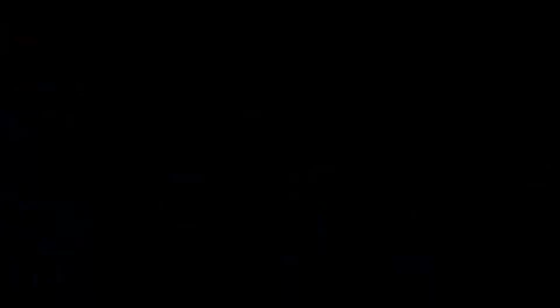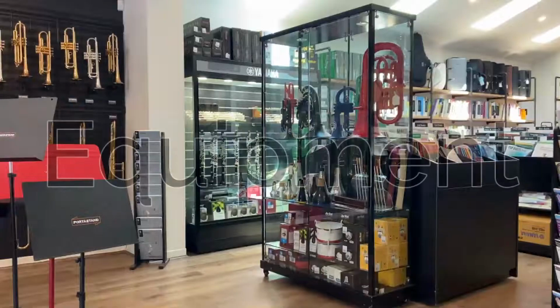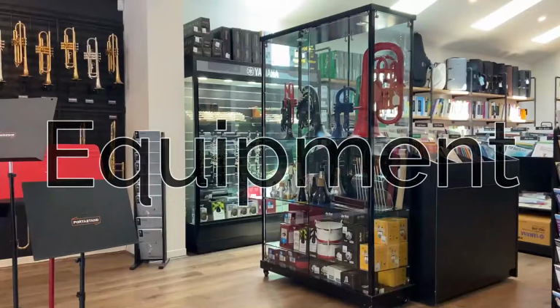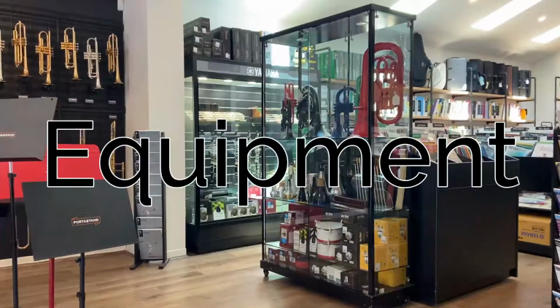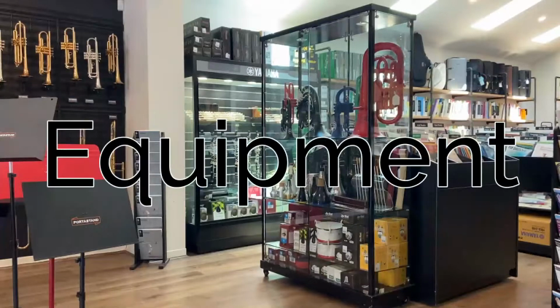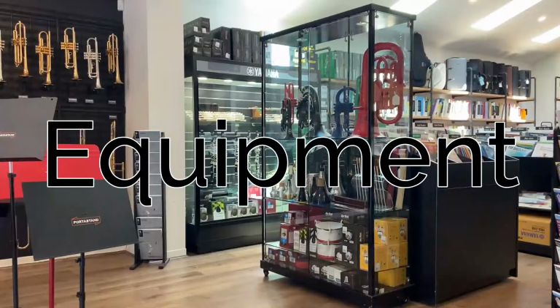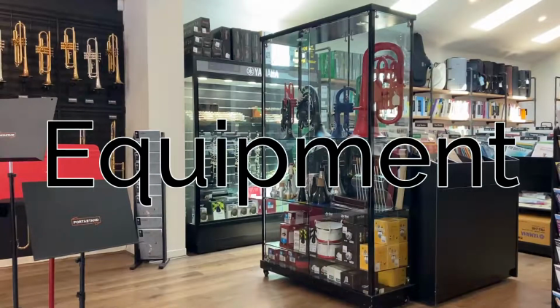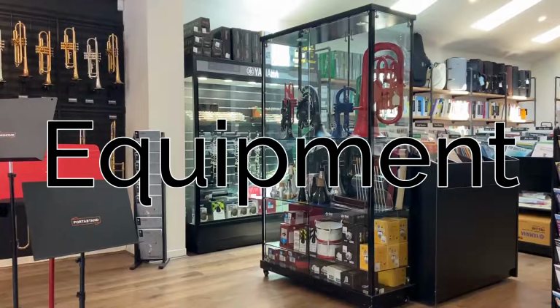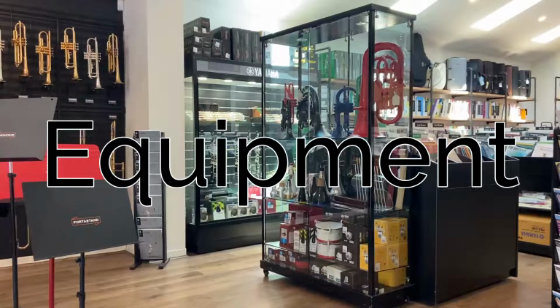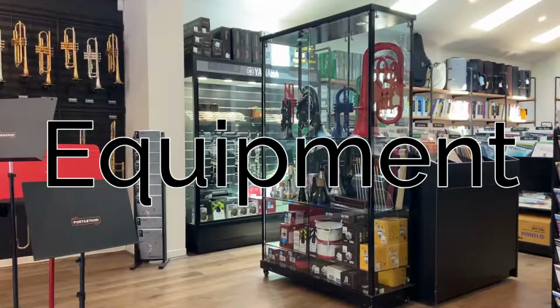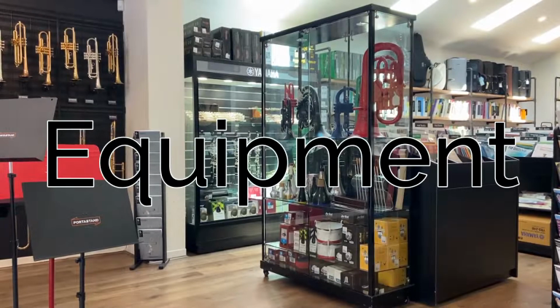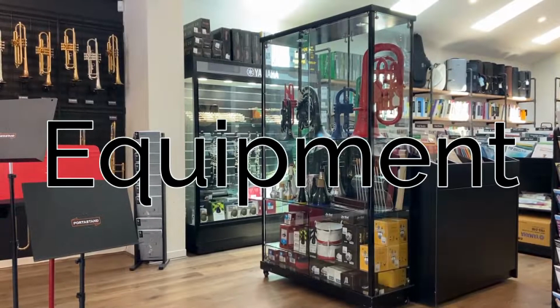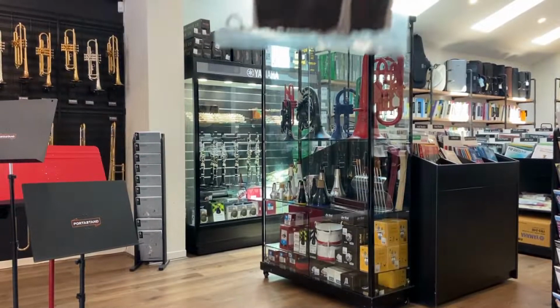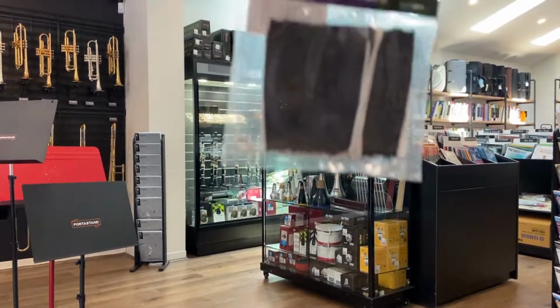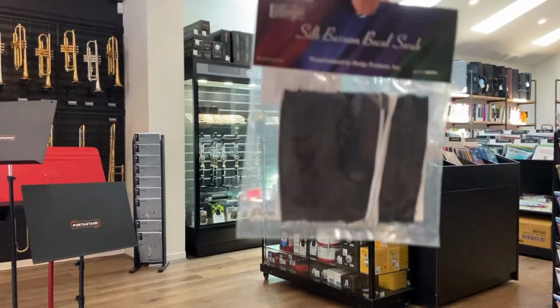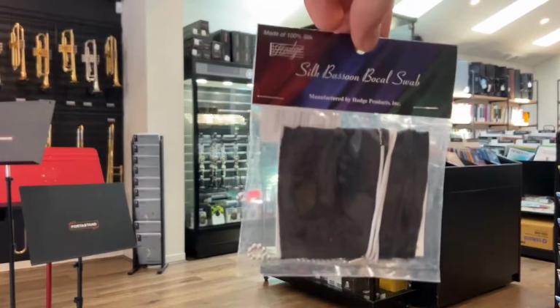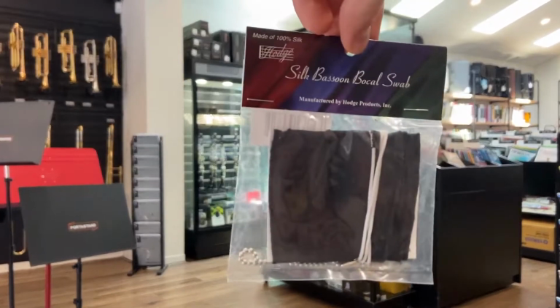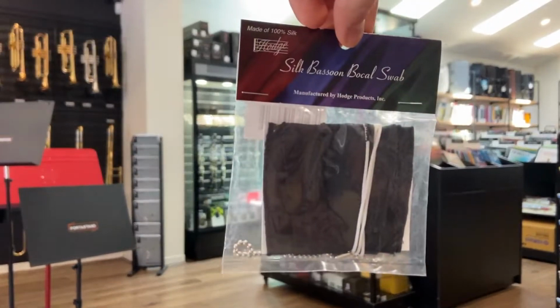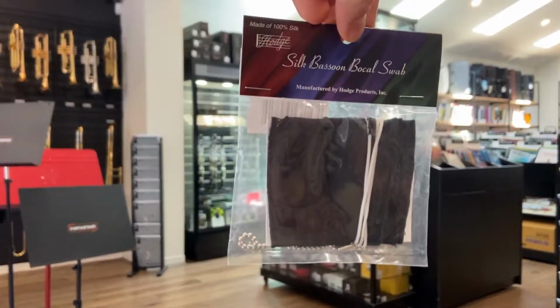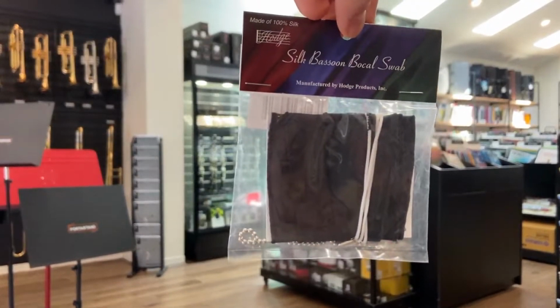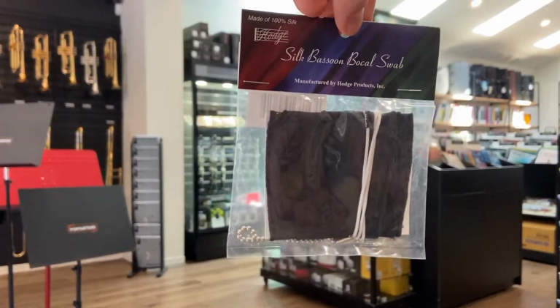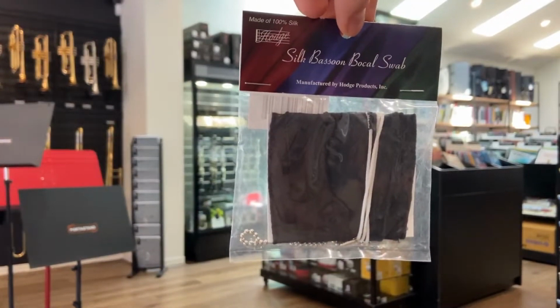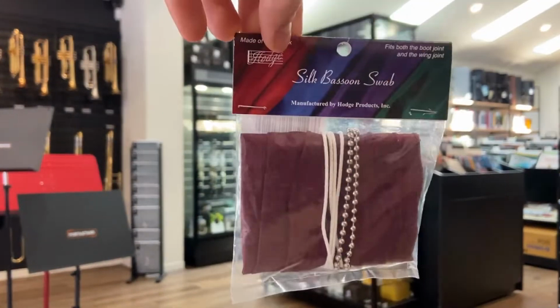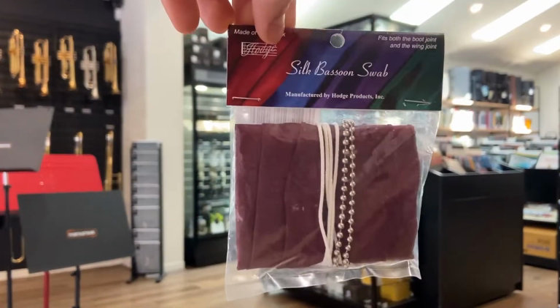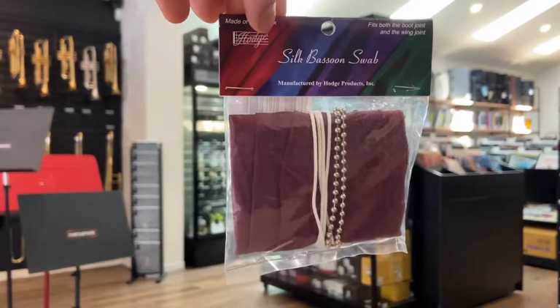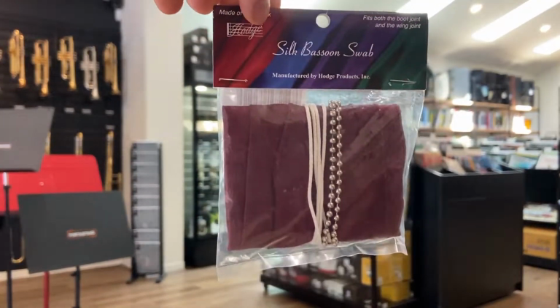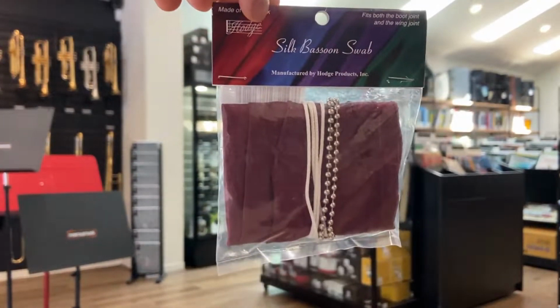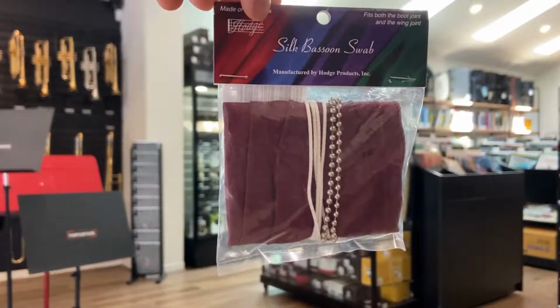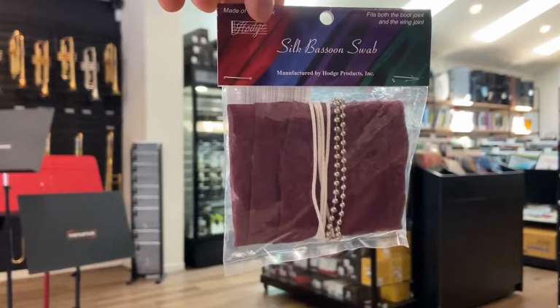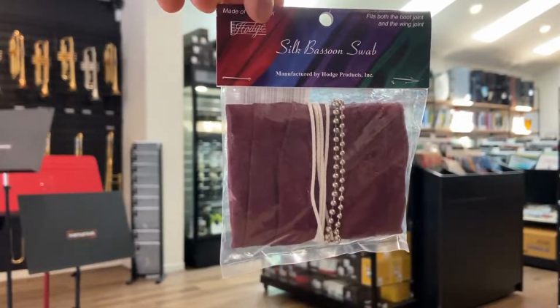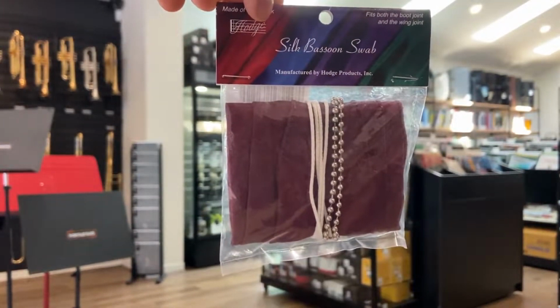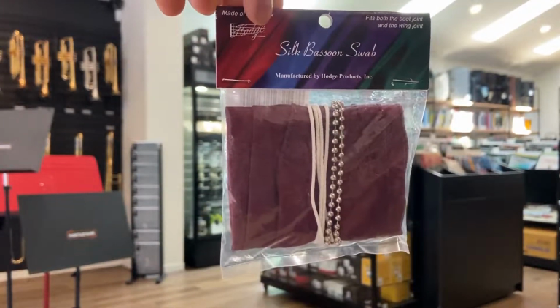You will need two different swabs to clean your bassoon: one for the bocal and one for the boot and wing joint.